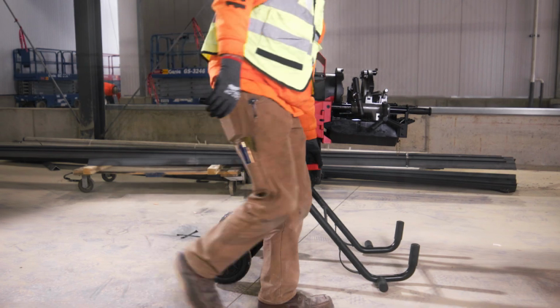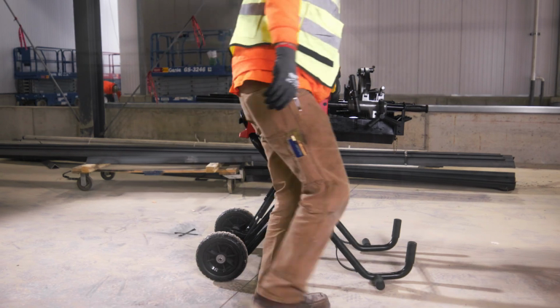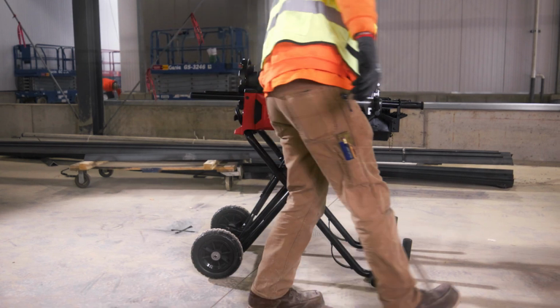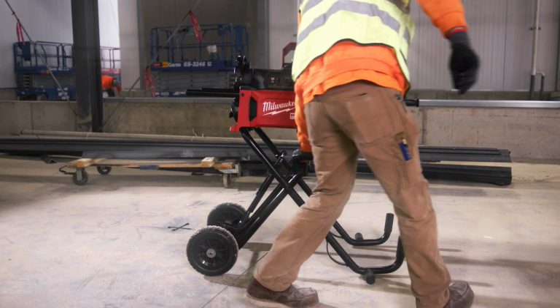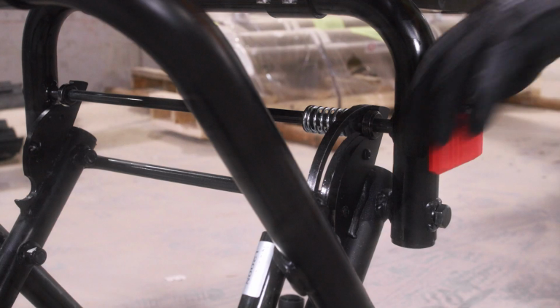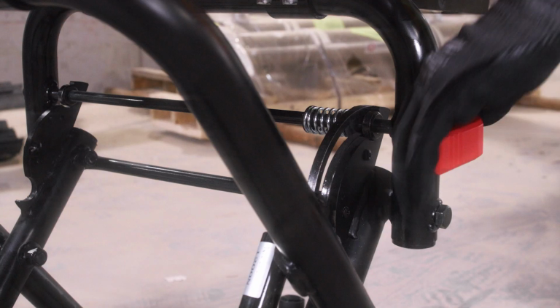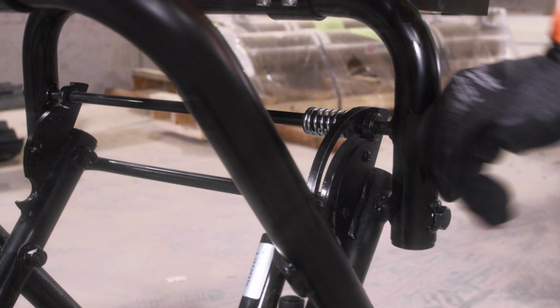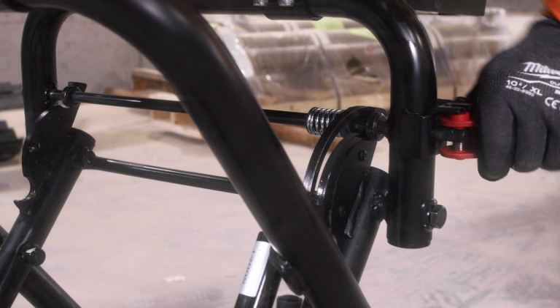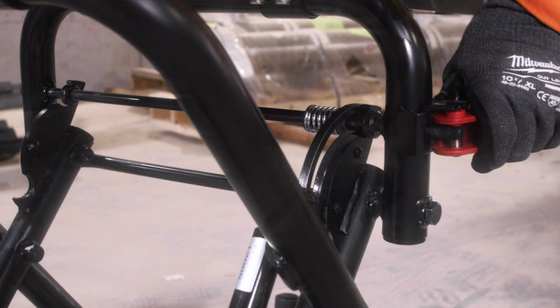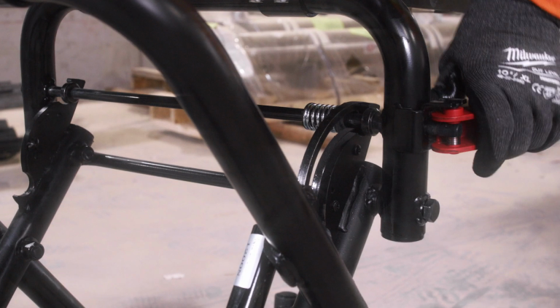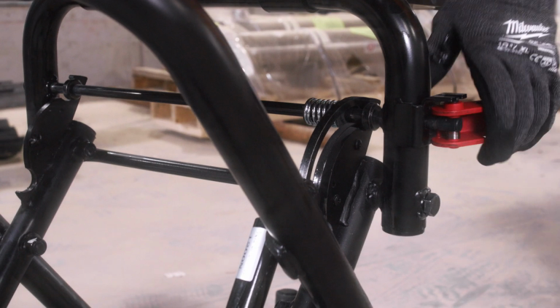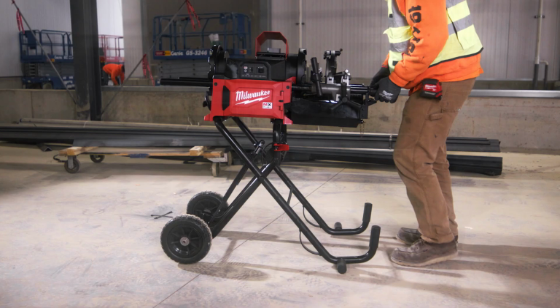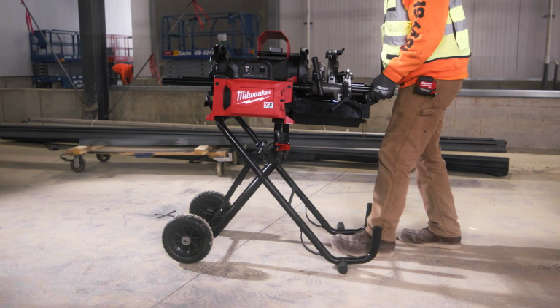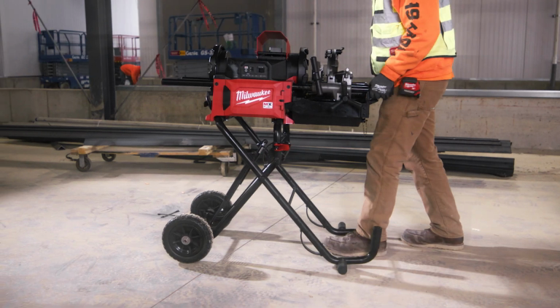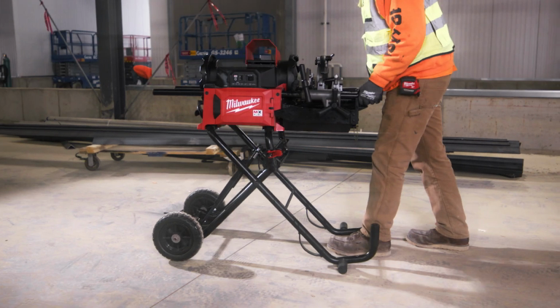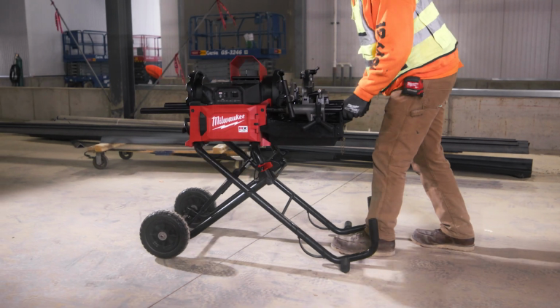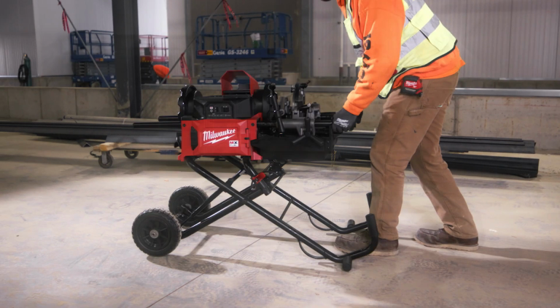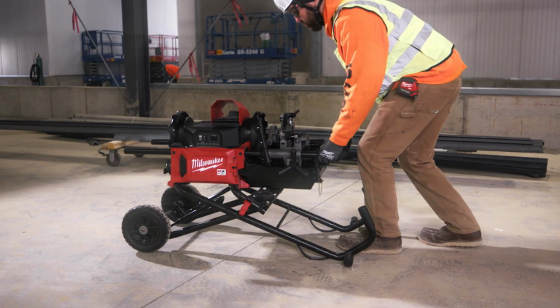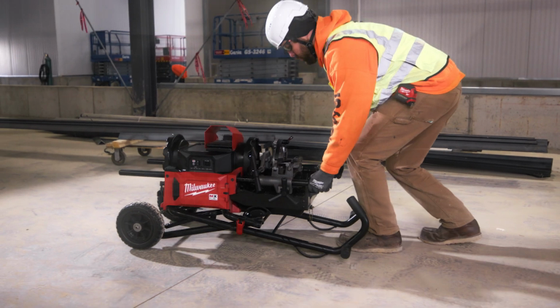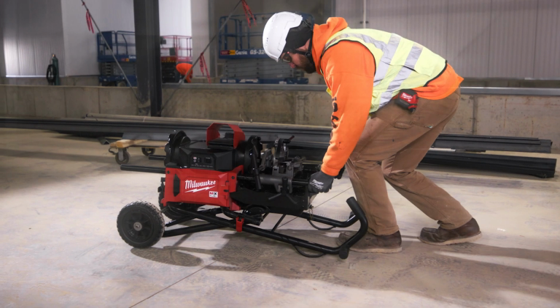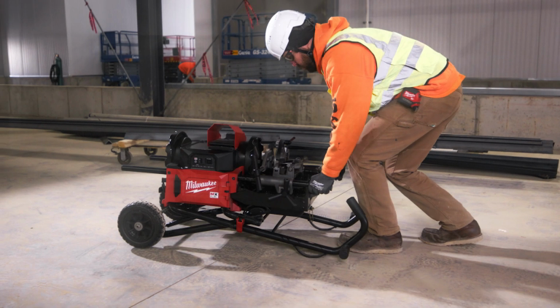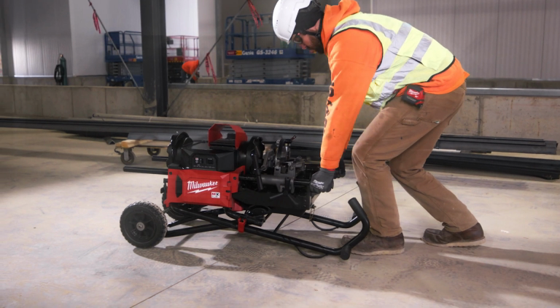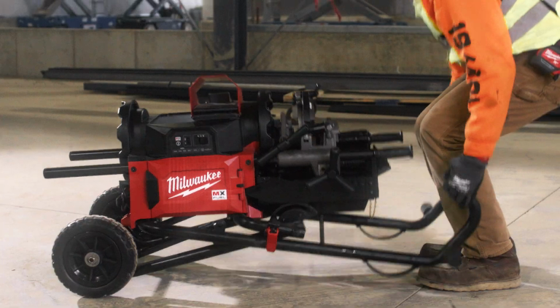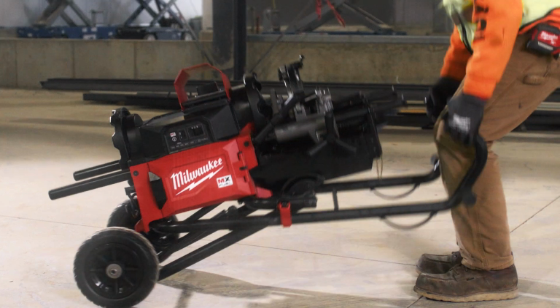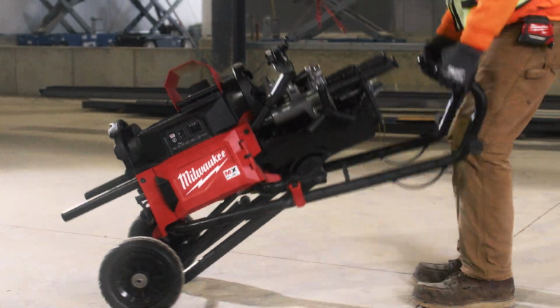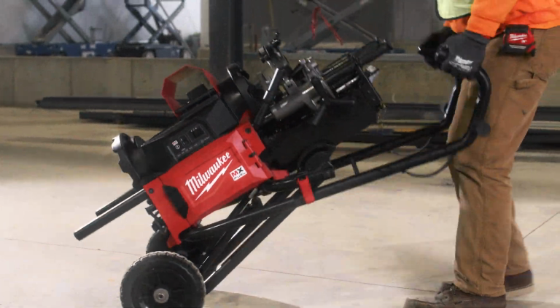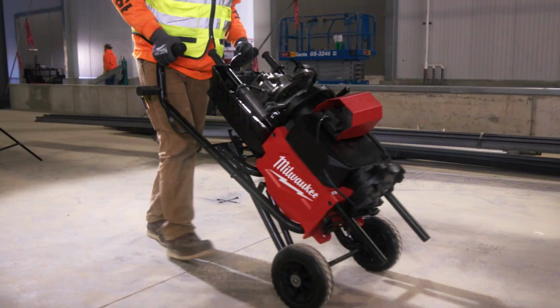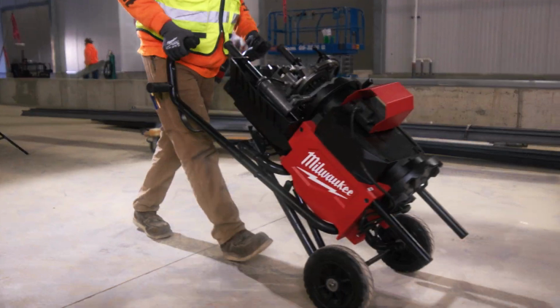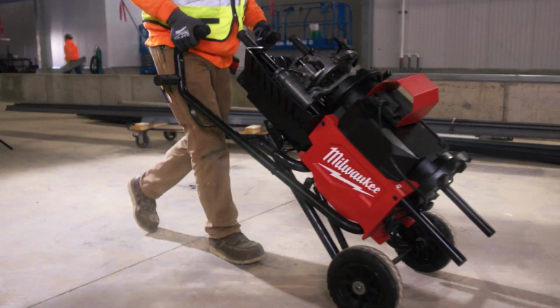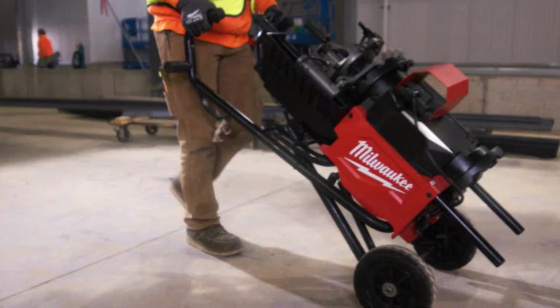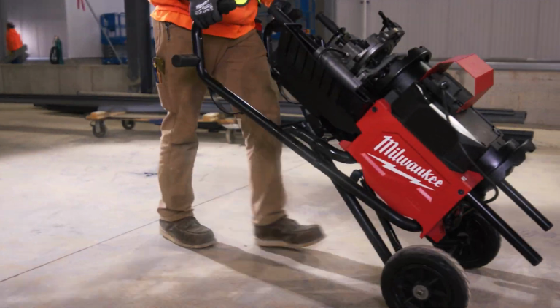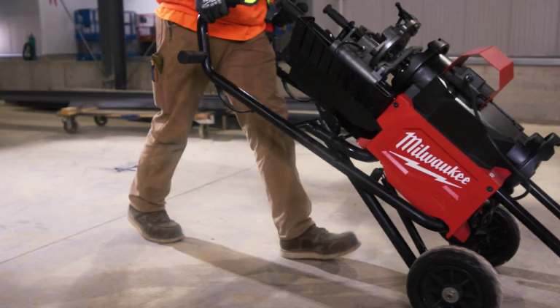One simple motion — you flip the switch, it folds in on itself, pick it up, and wheel it wherever you want.